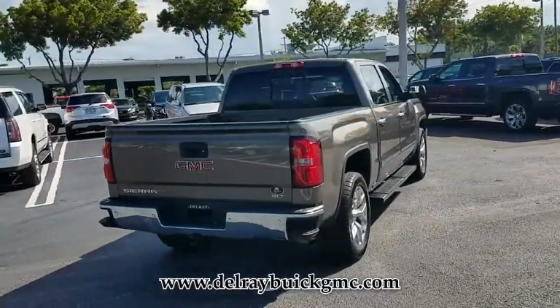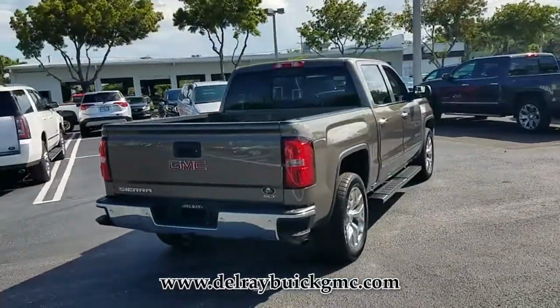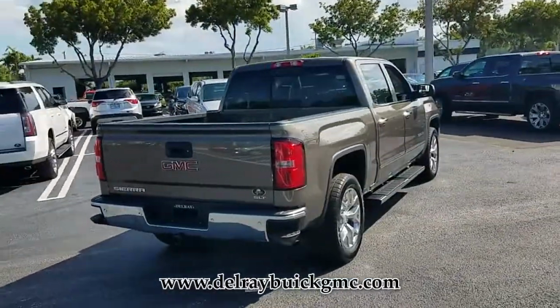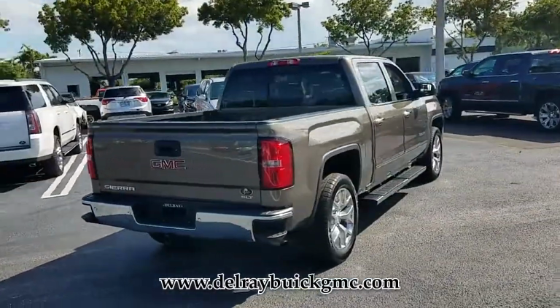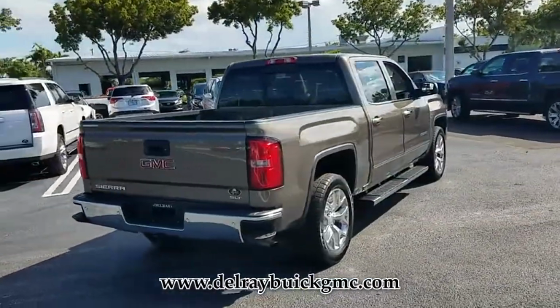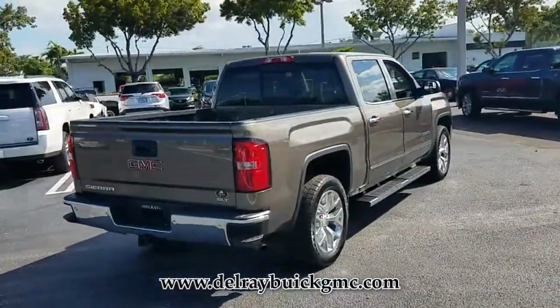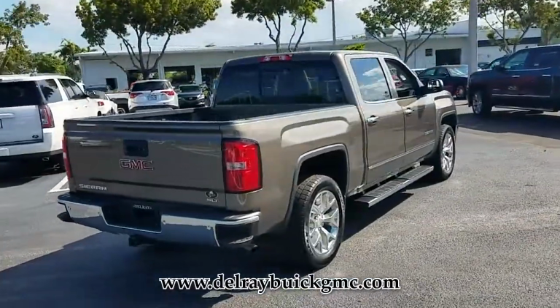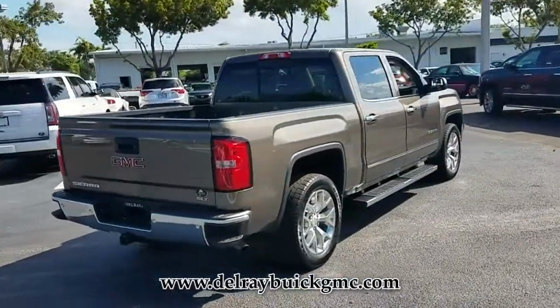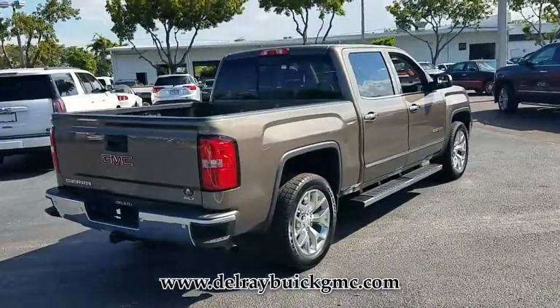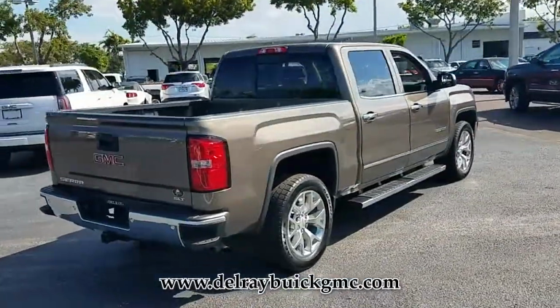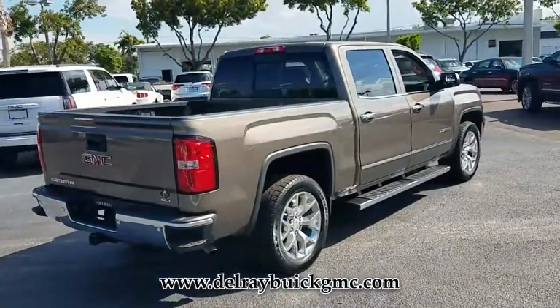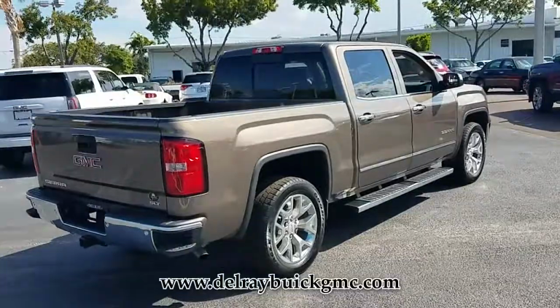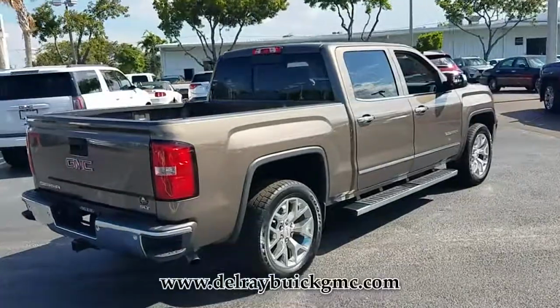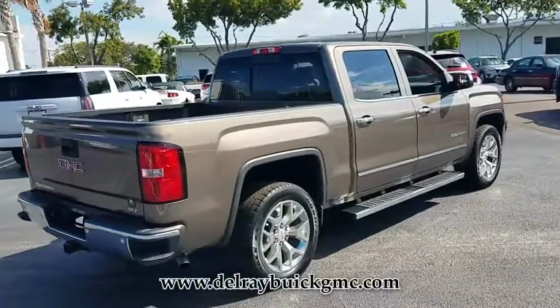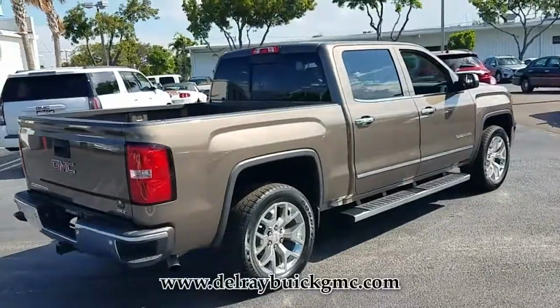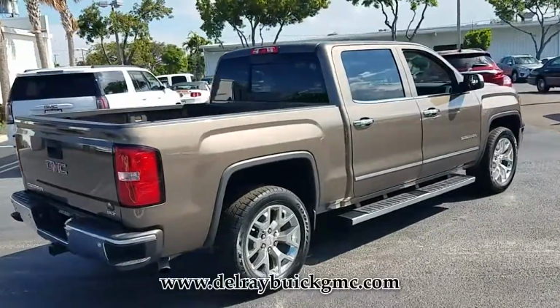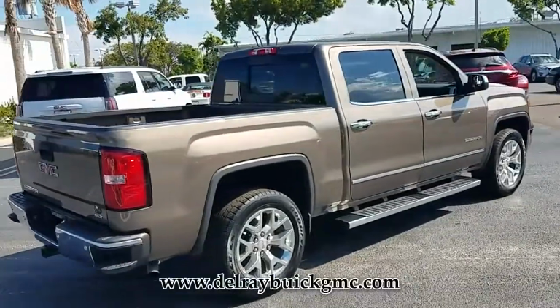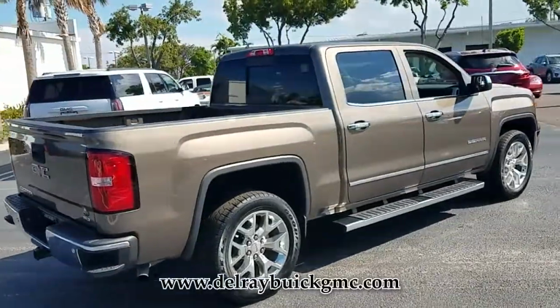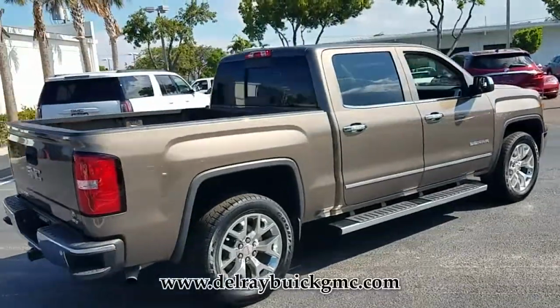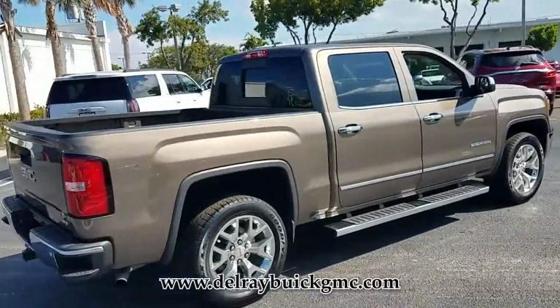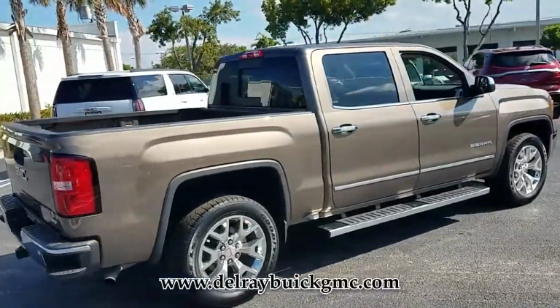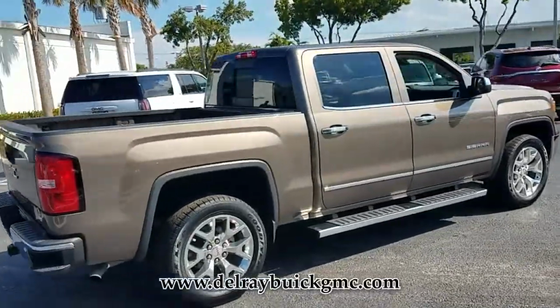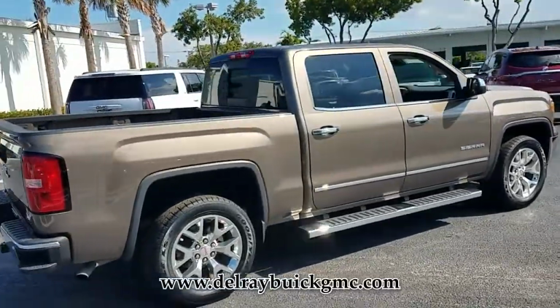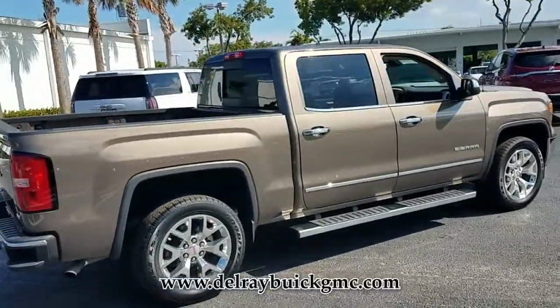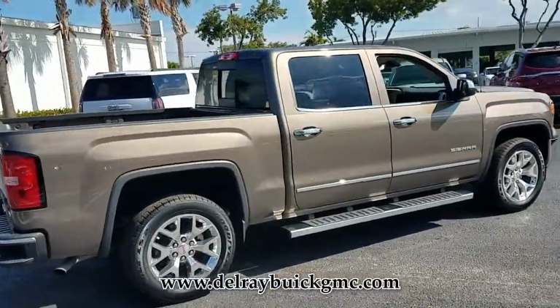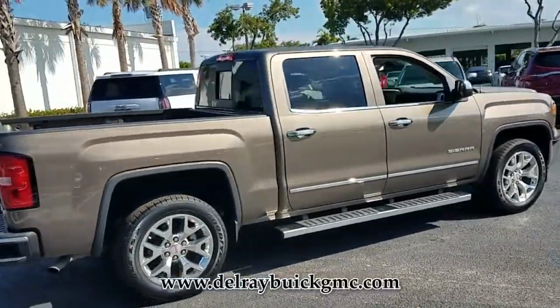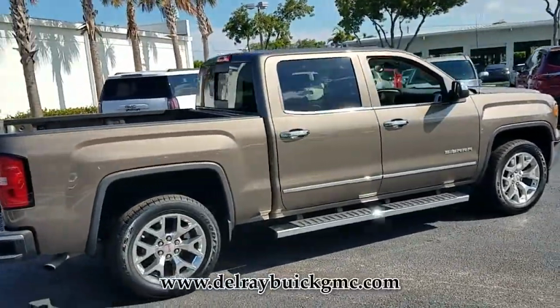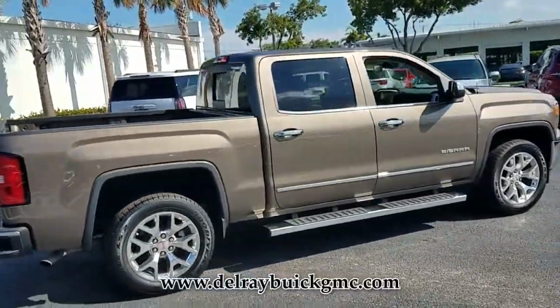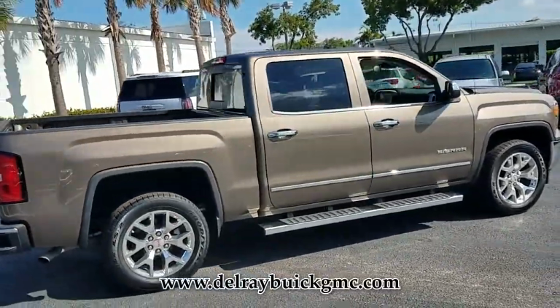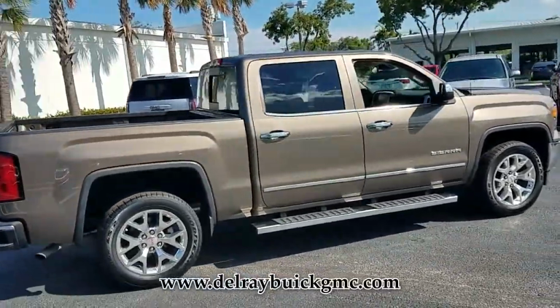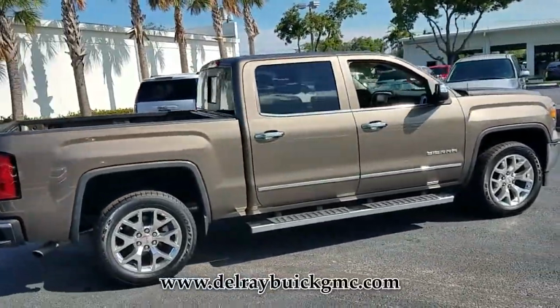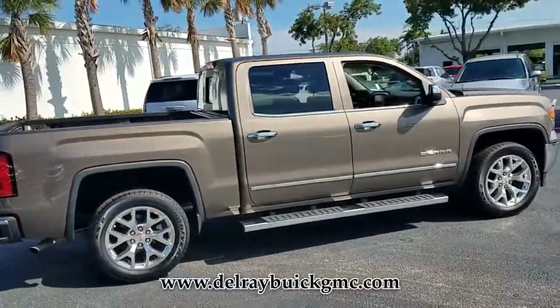This truck is sure to impress. Call us today or come in for a test drive and see for yourself.